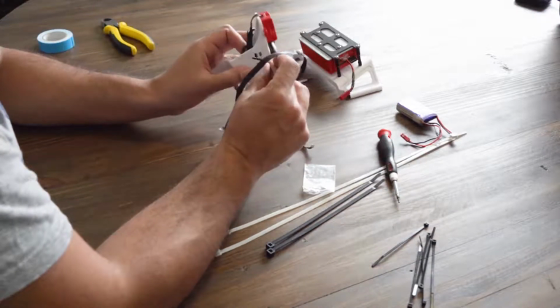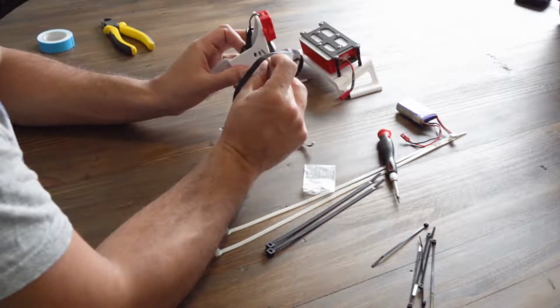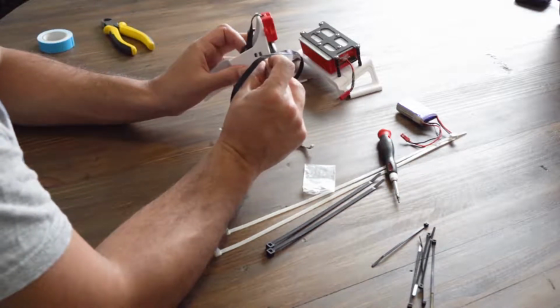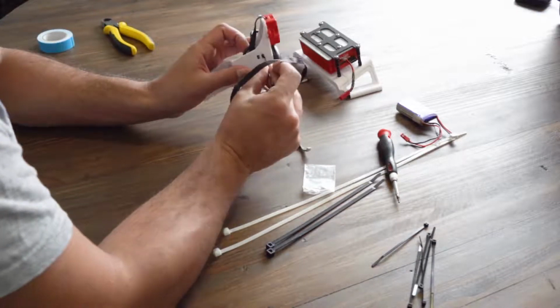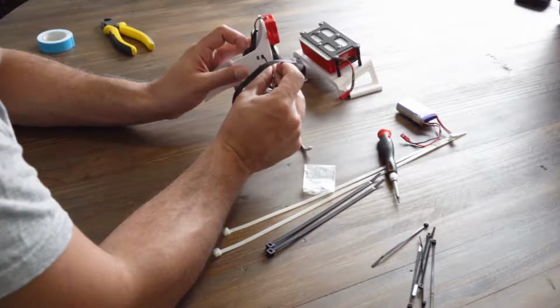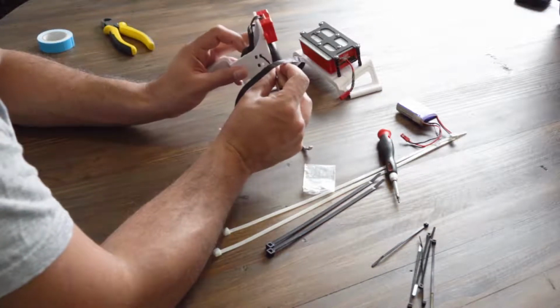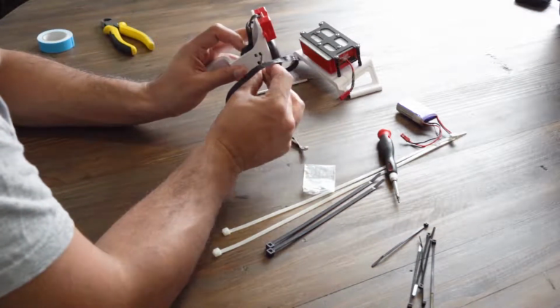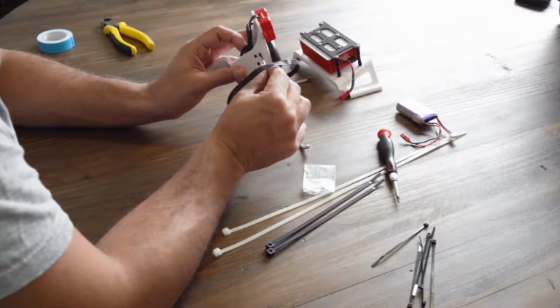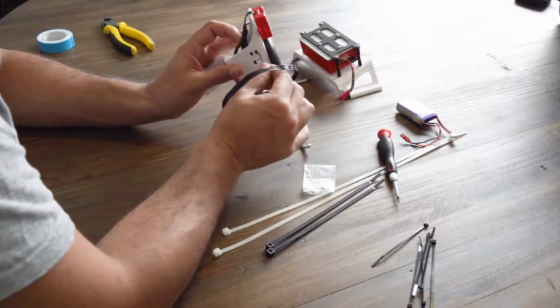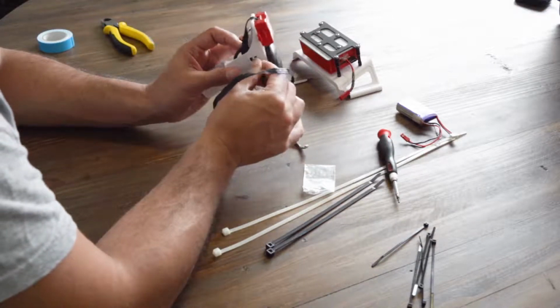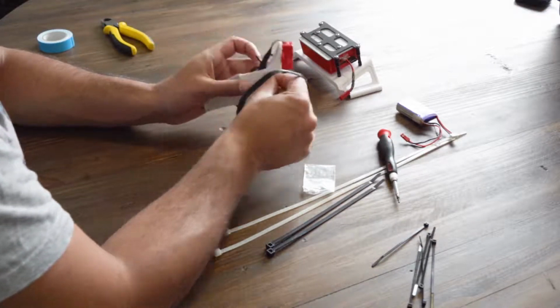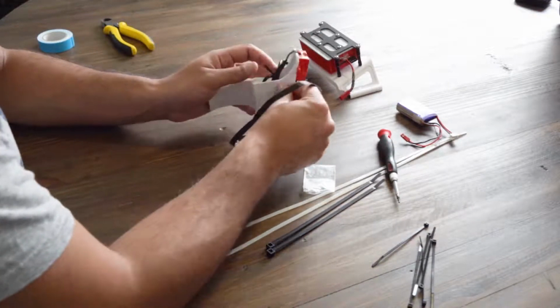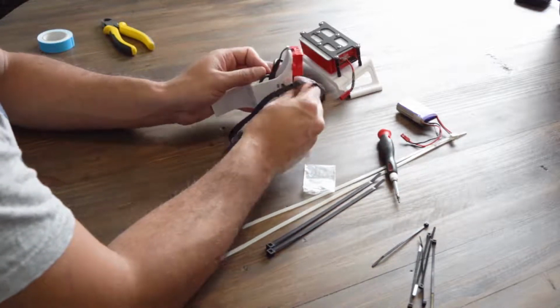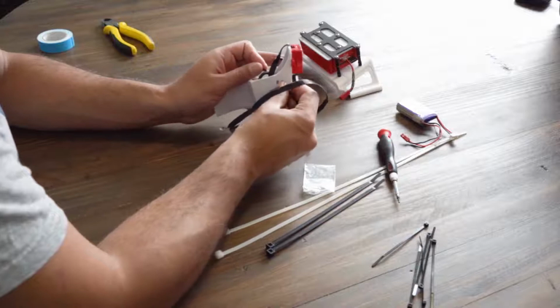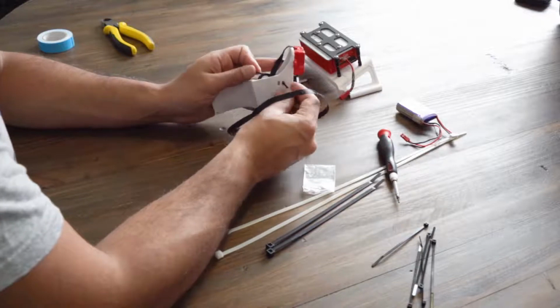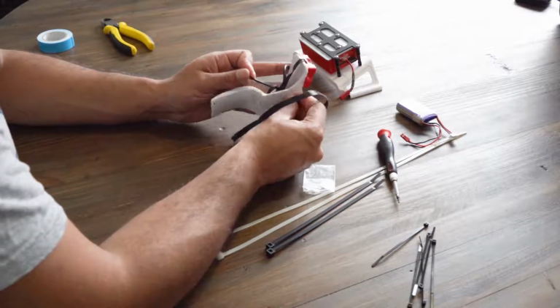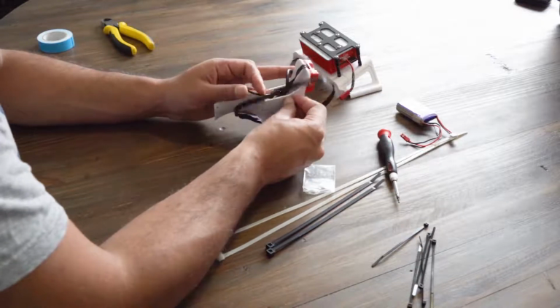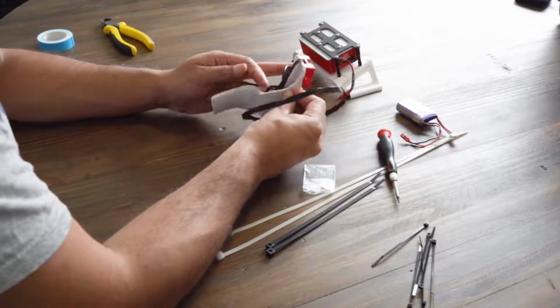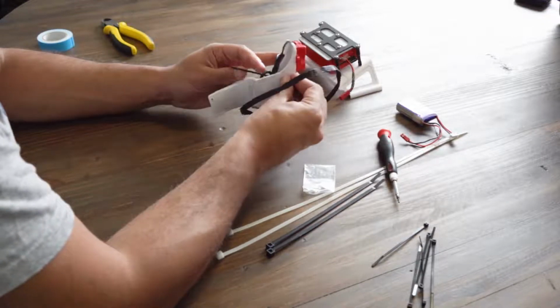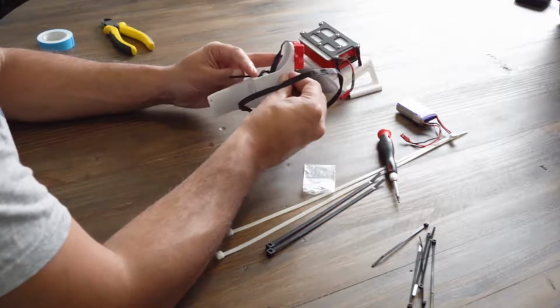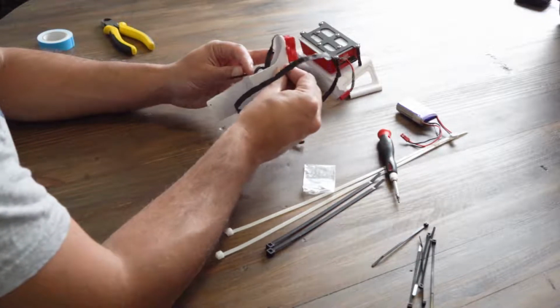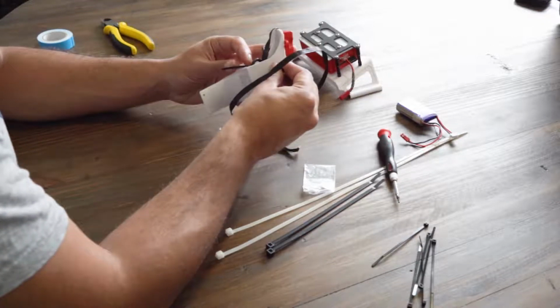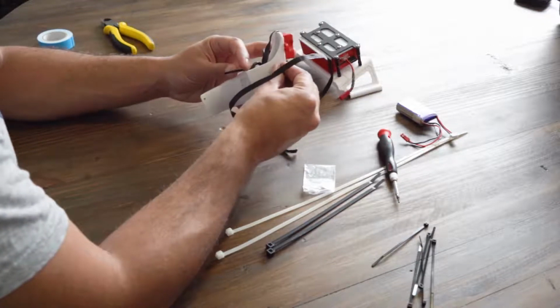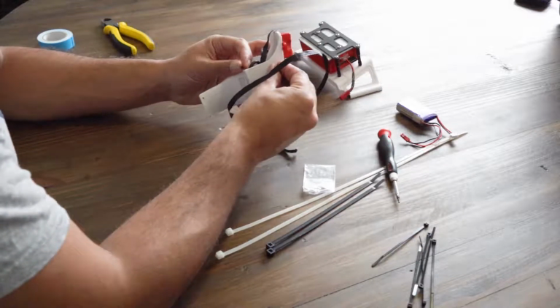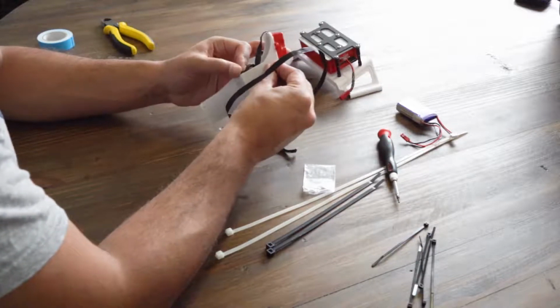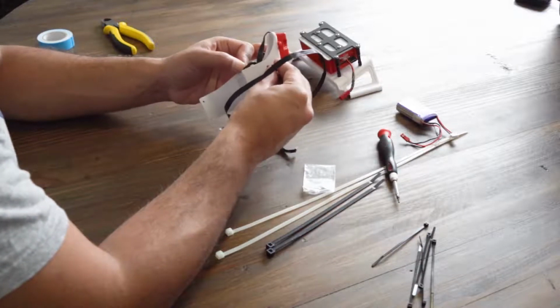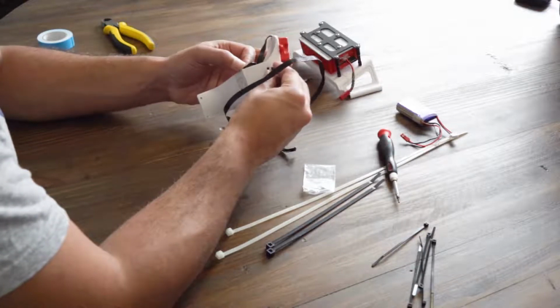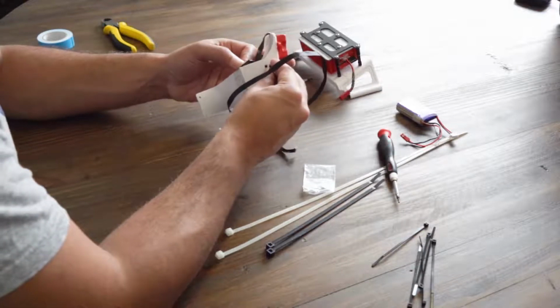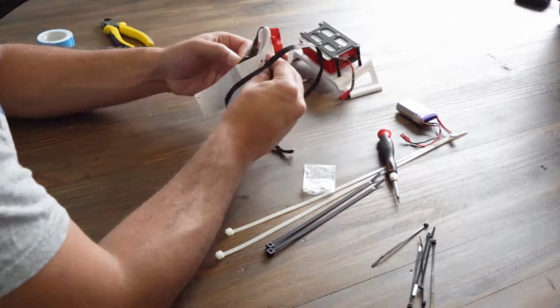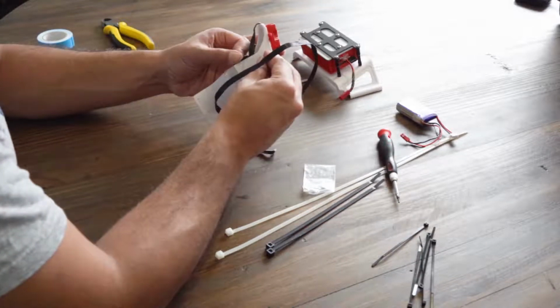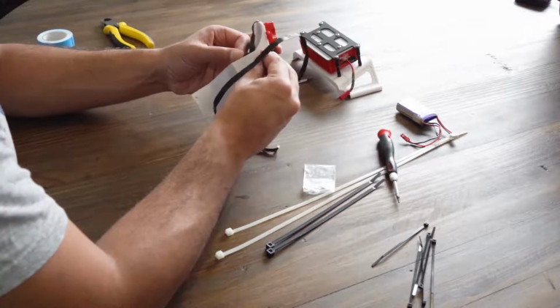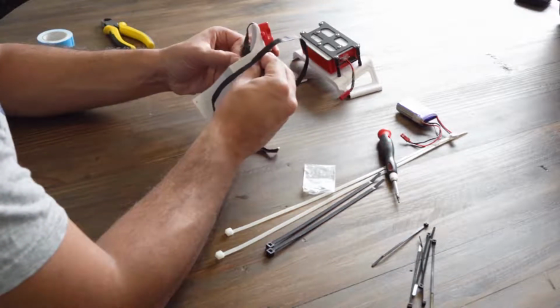We recommend putting a couple of cable ties through the holes to make sure the cables are securely fastened.